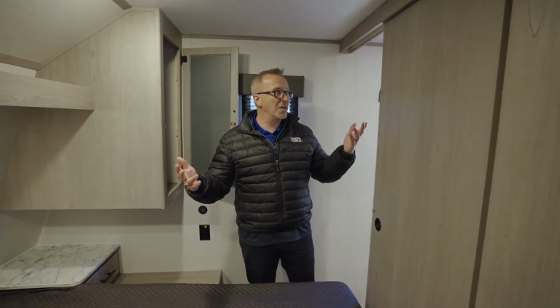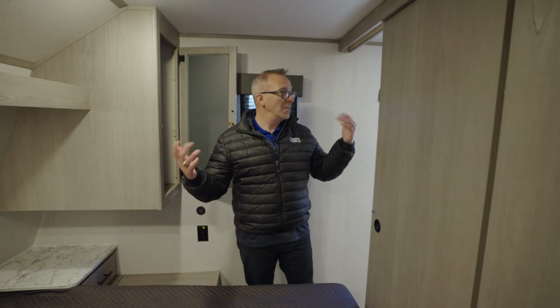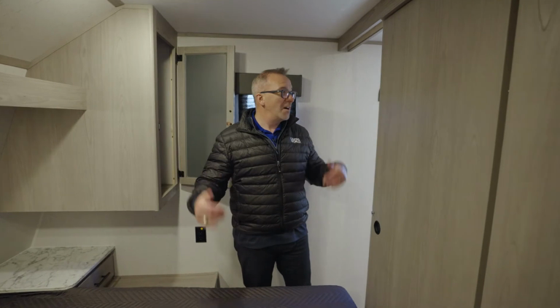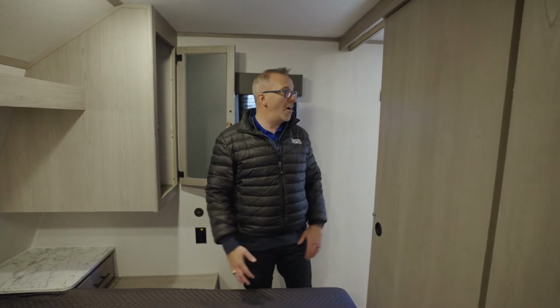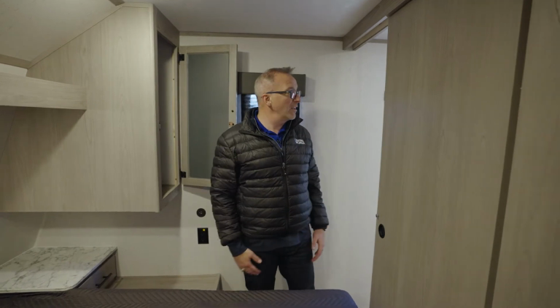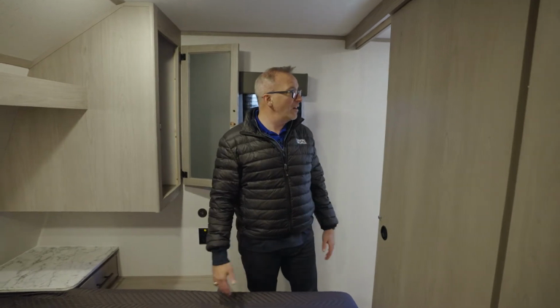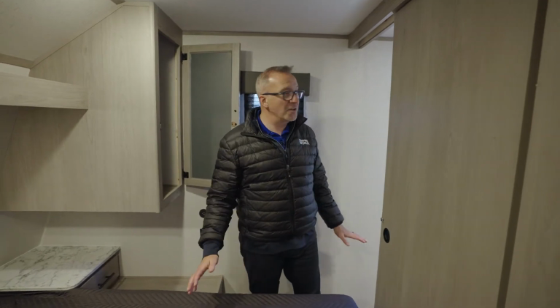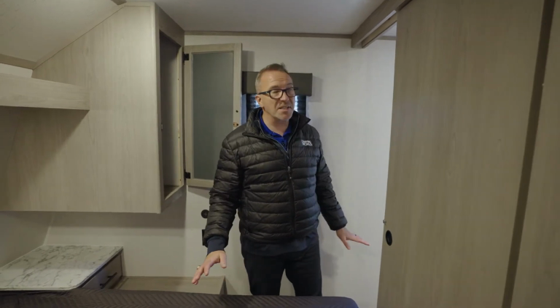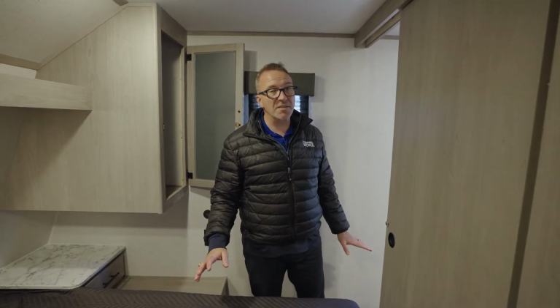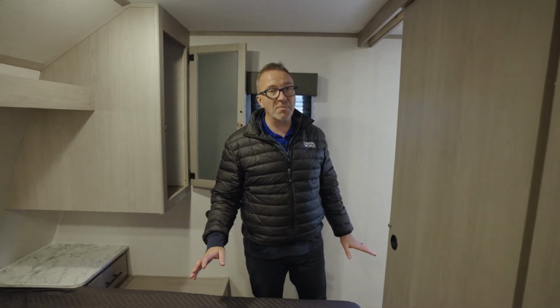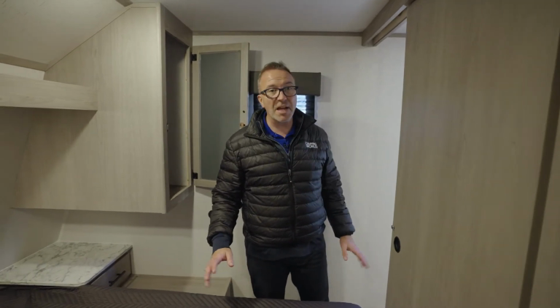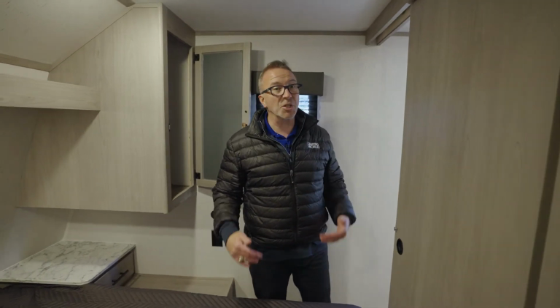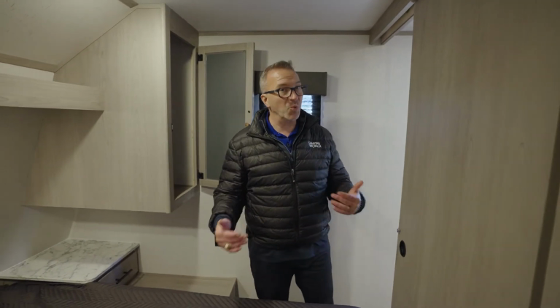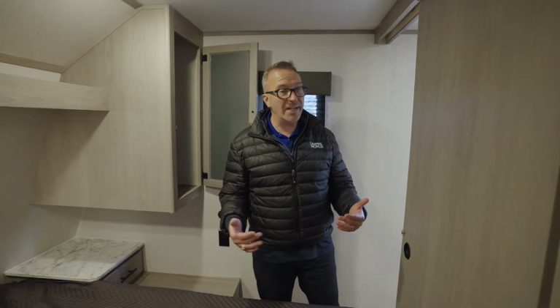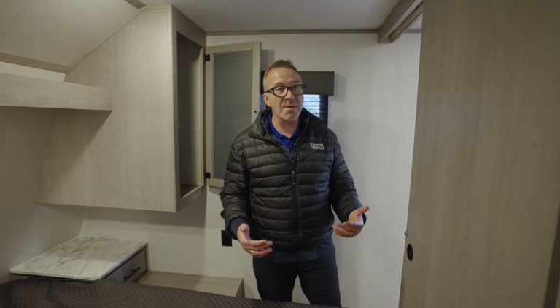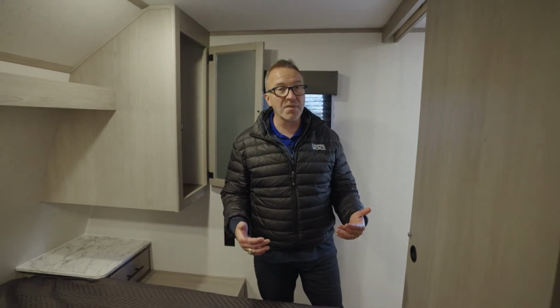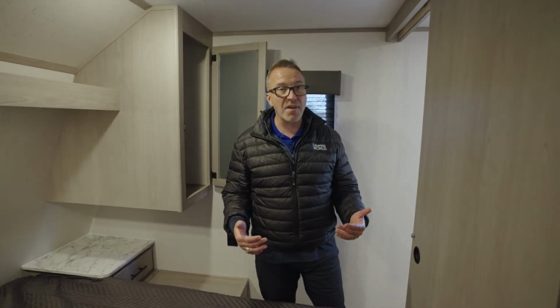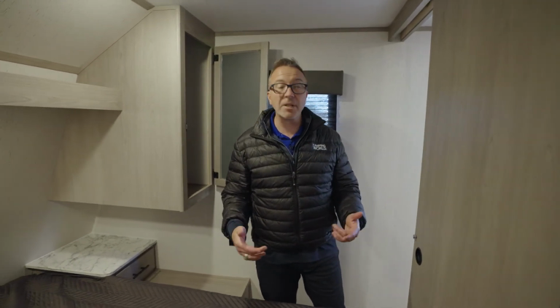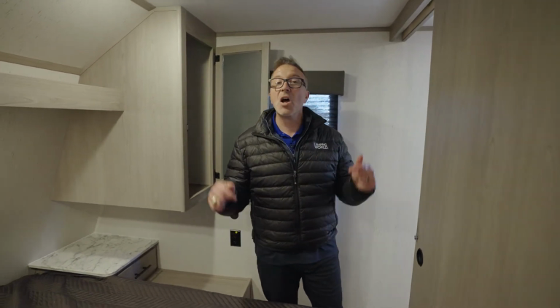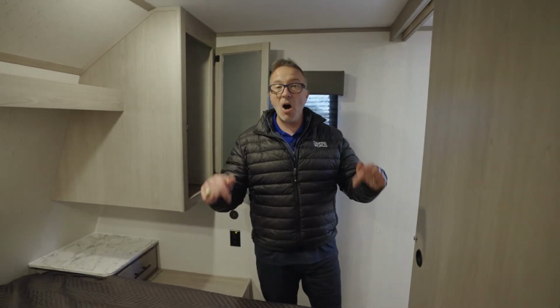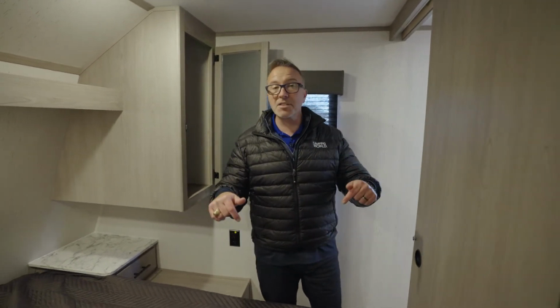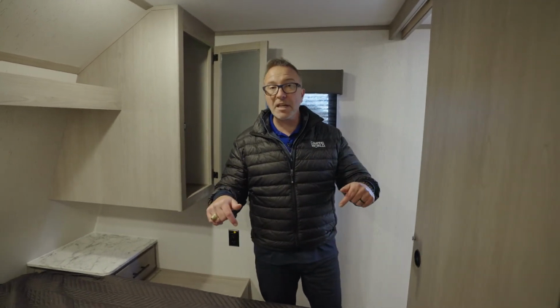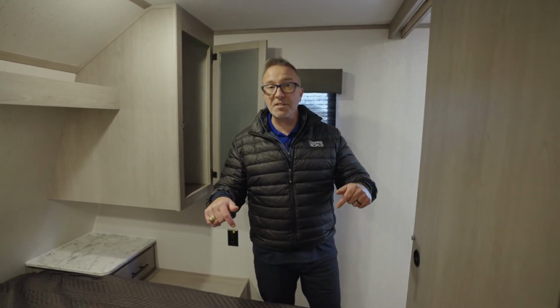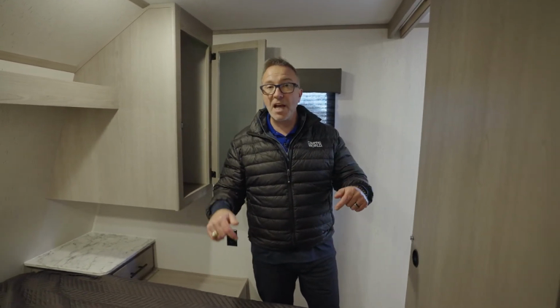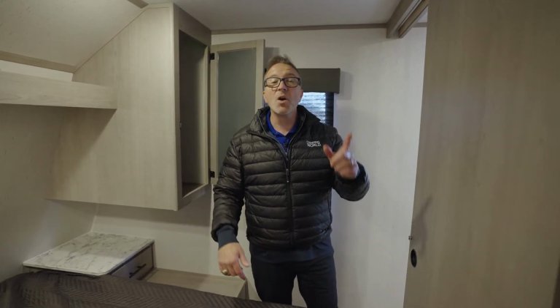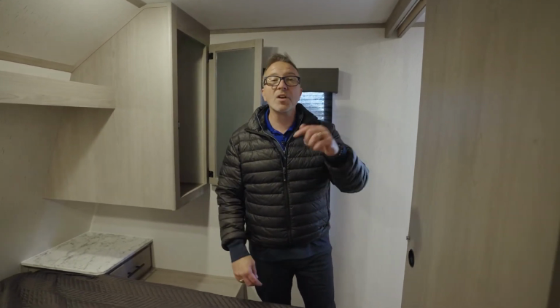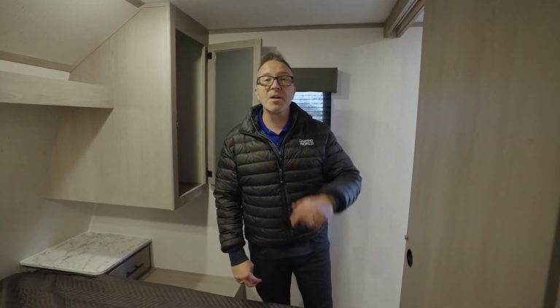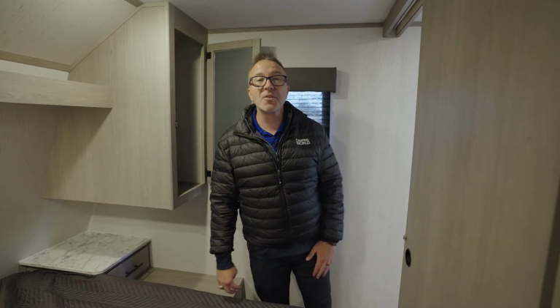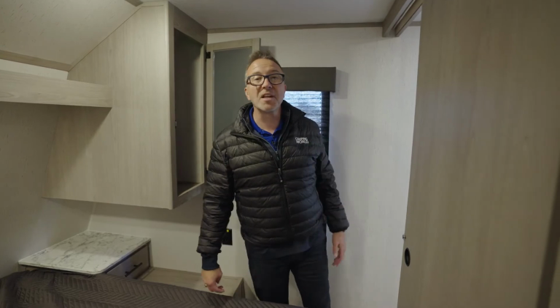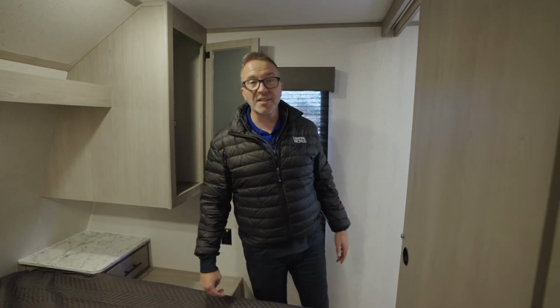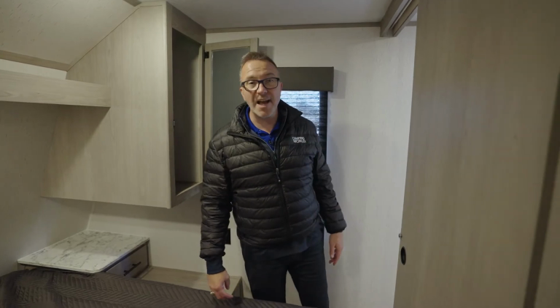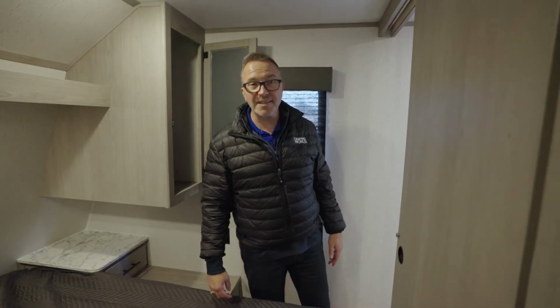All in all, the 263BH is a great camper for the family — awesome on the inside. Let's go take a look at the outside.